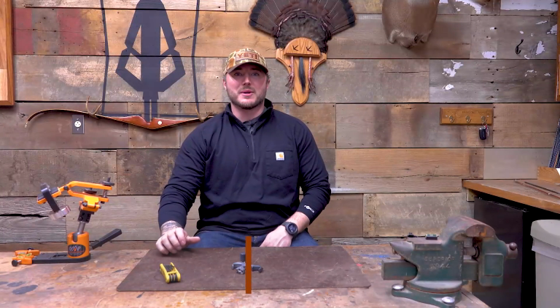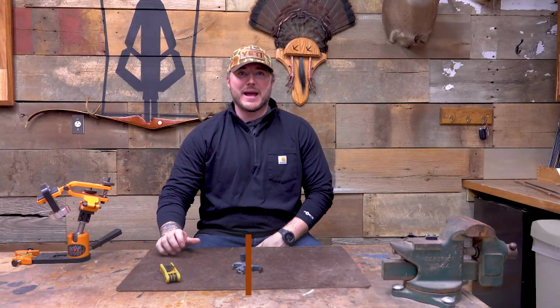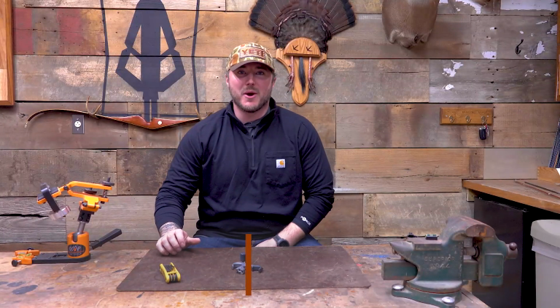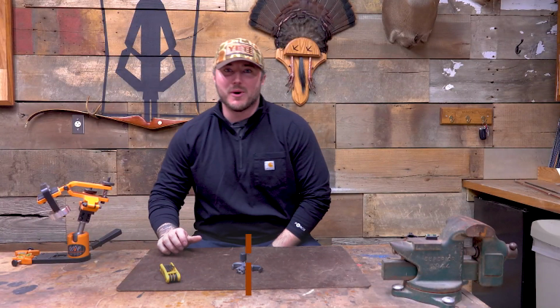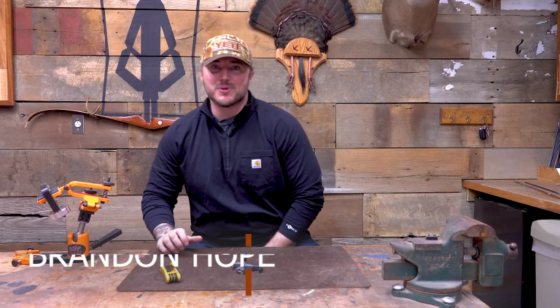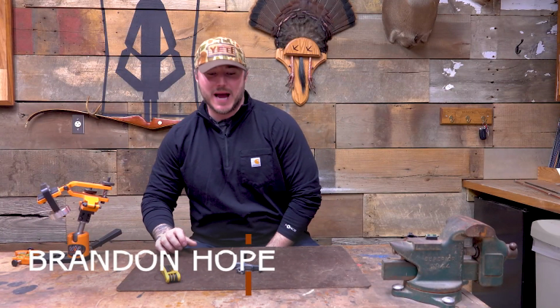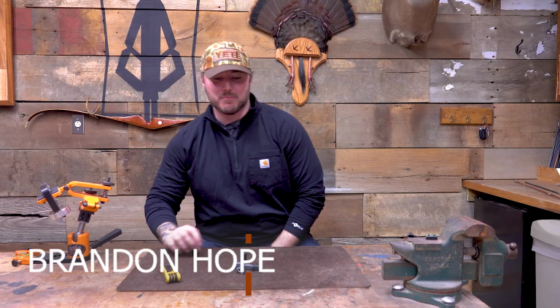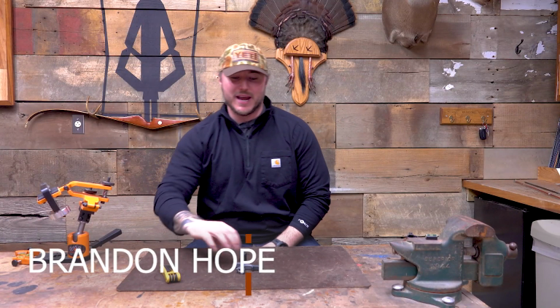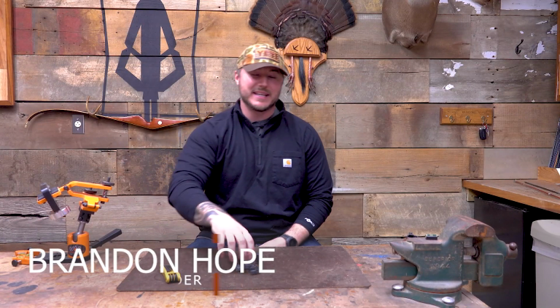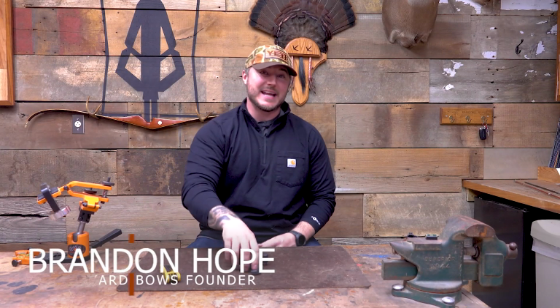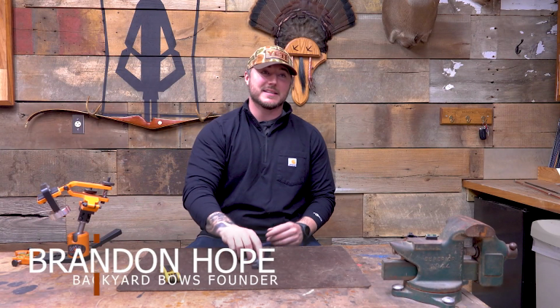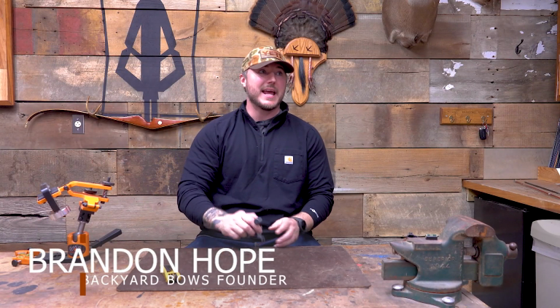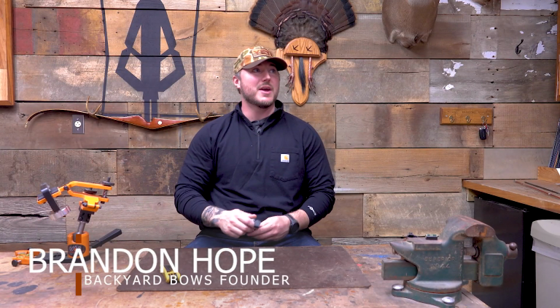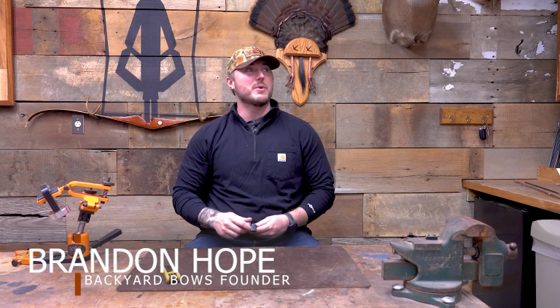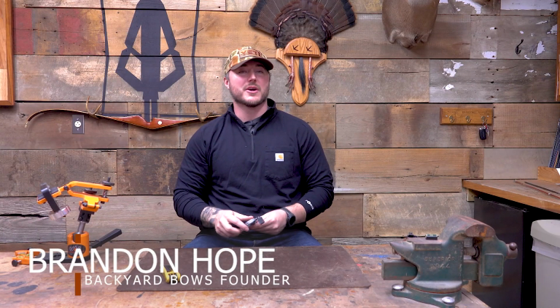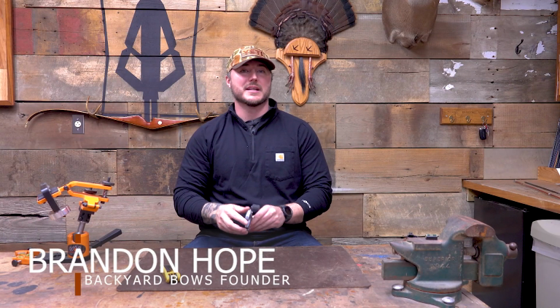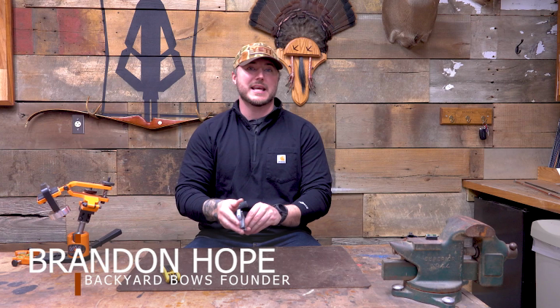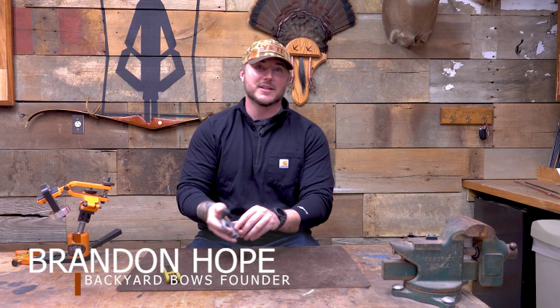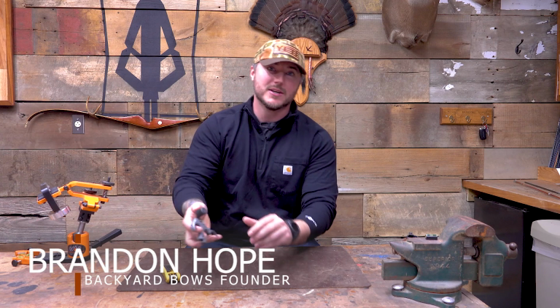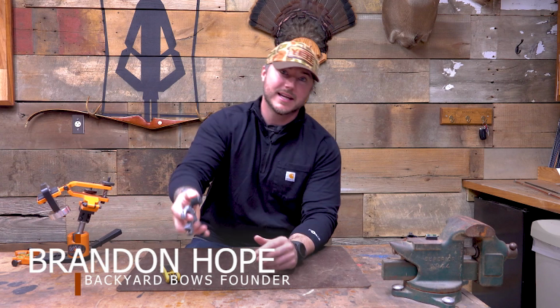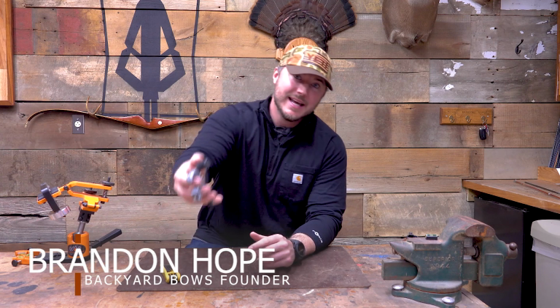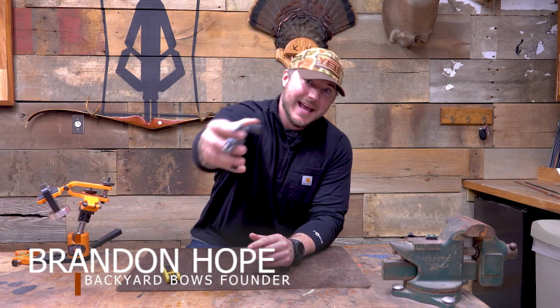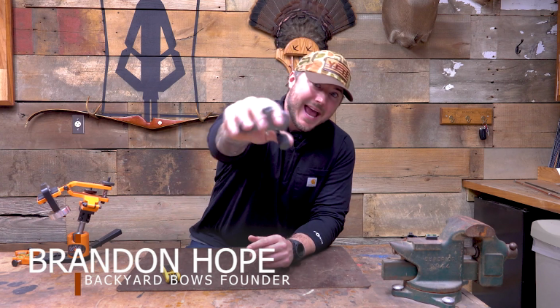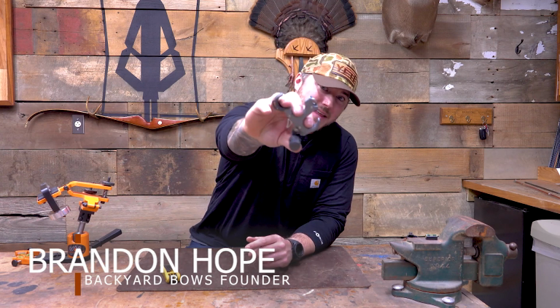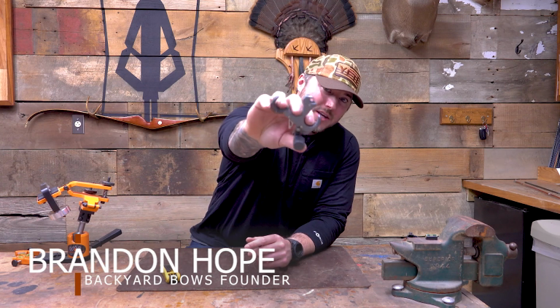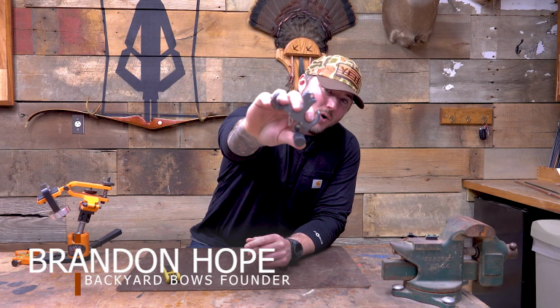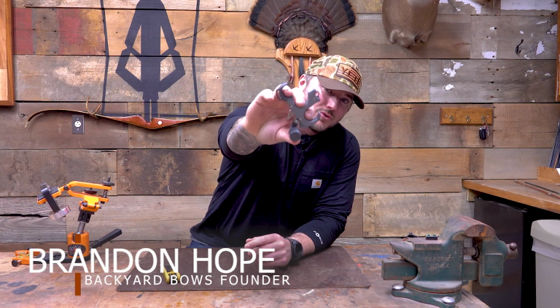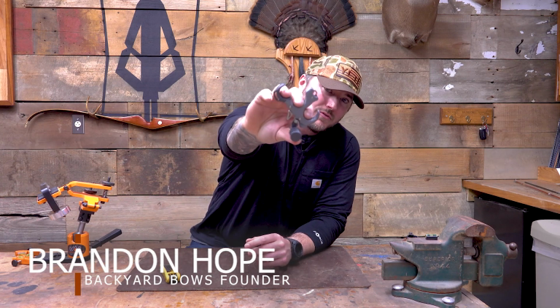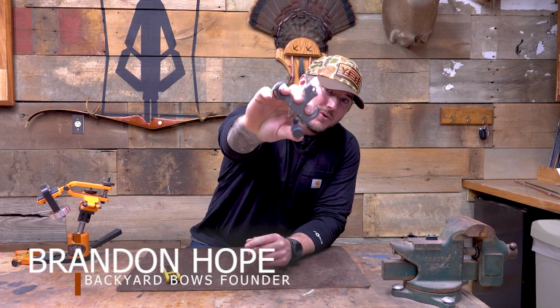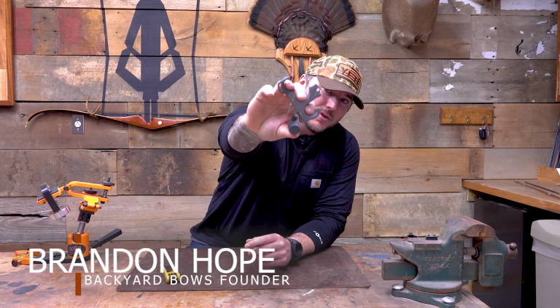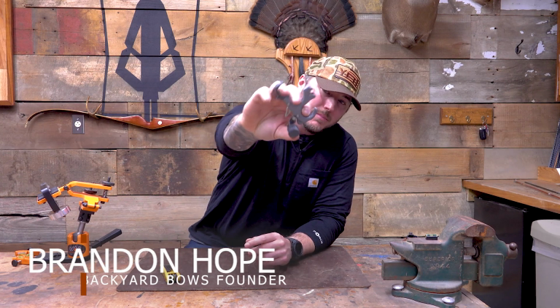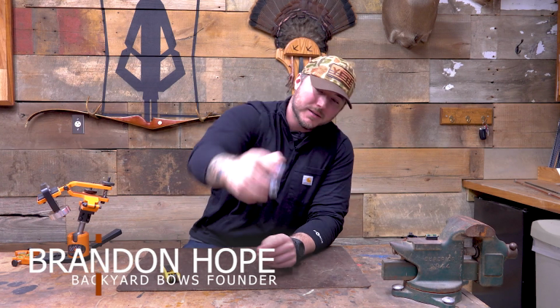Welcome to Backyard Bows. I'm Brandon and today we are going to take a look at the UltraView thumb button.